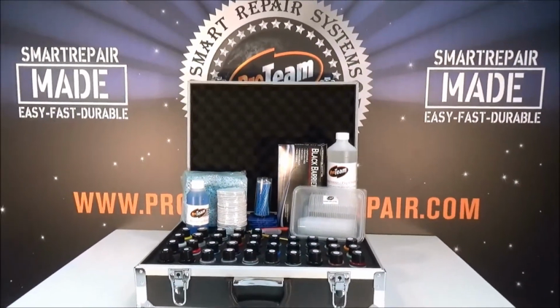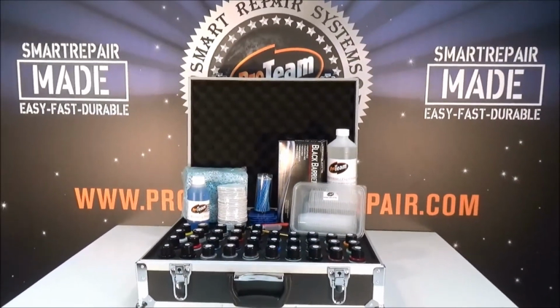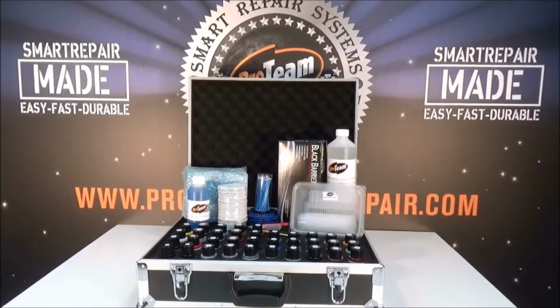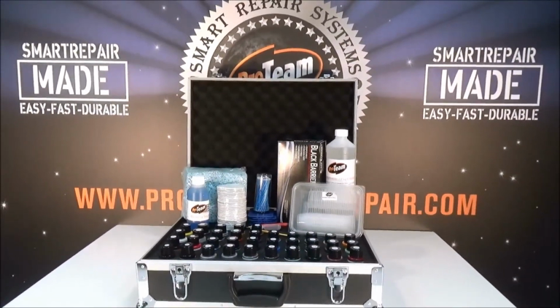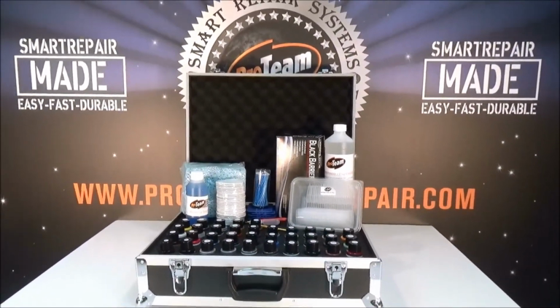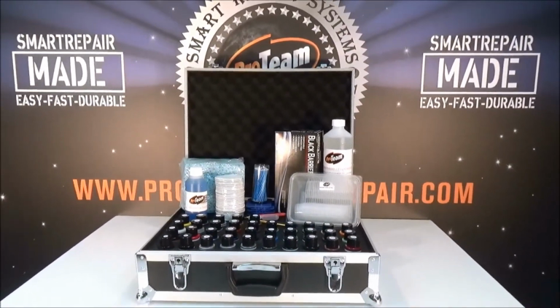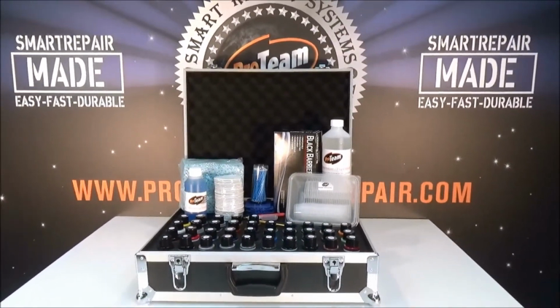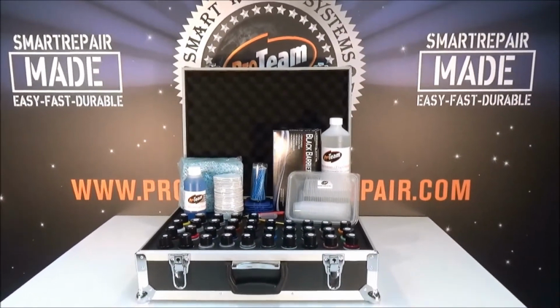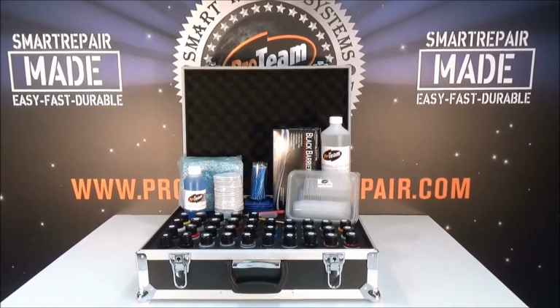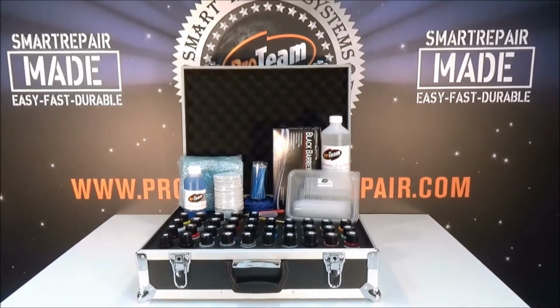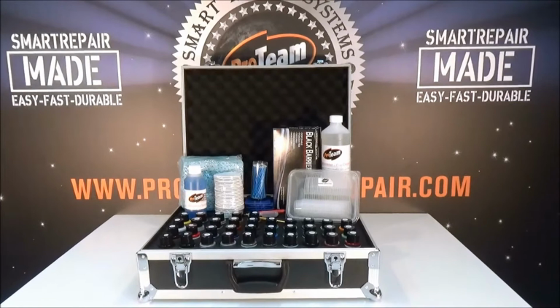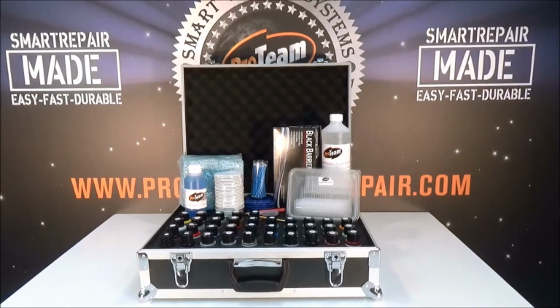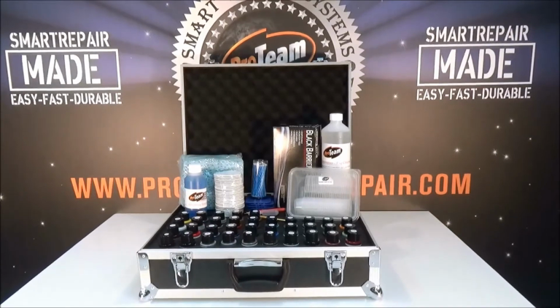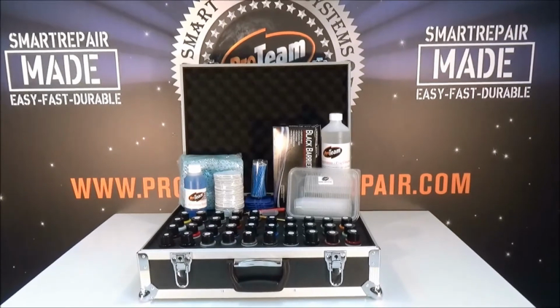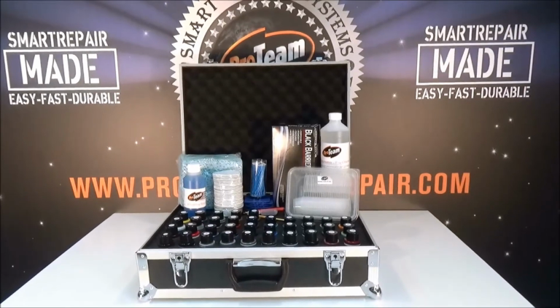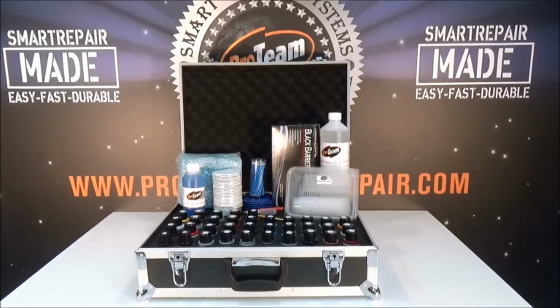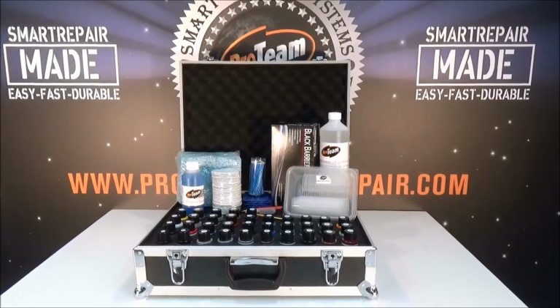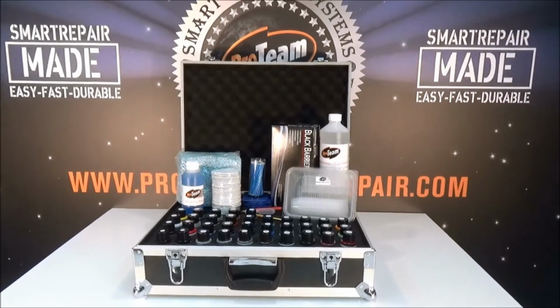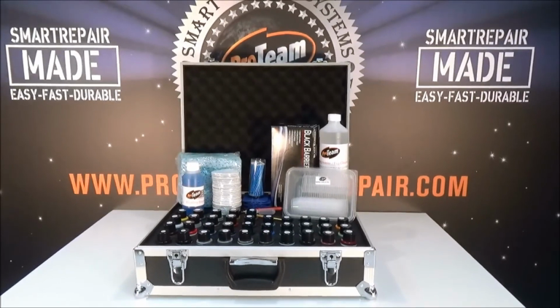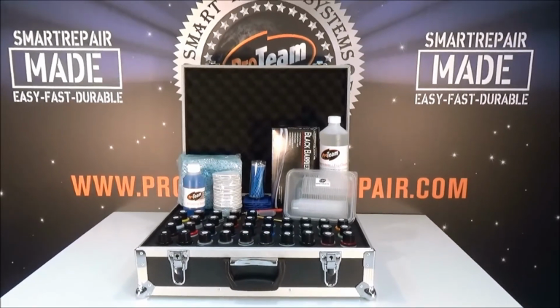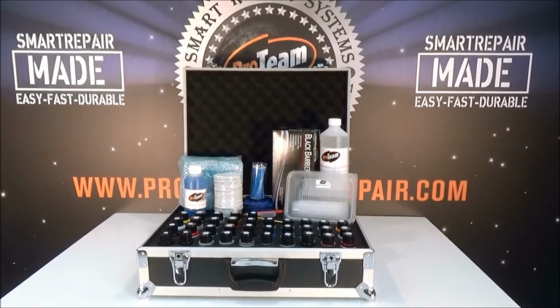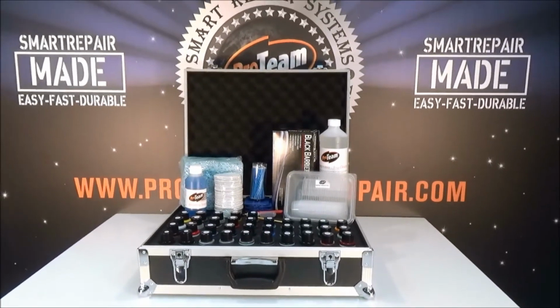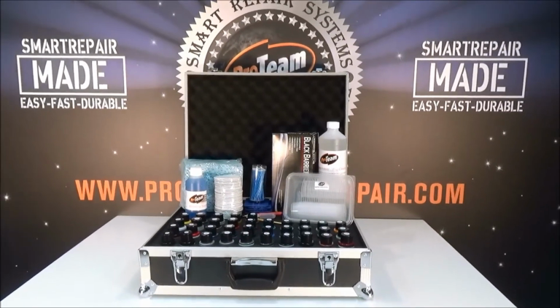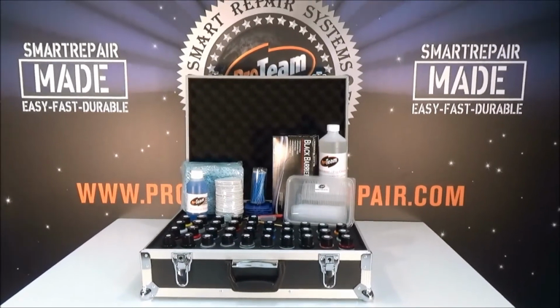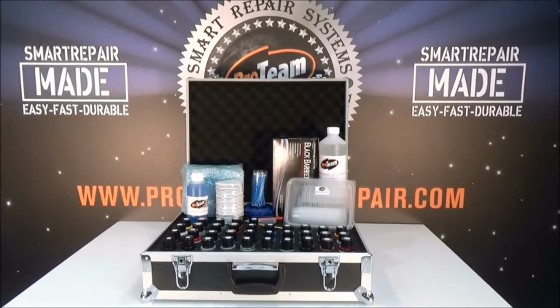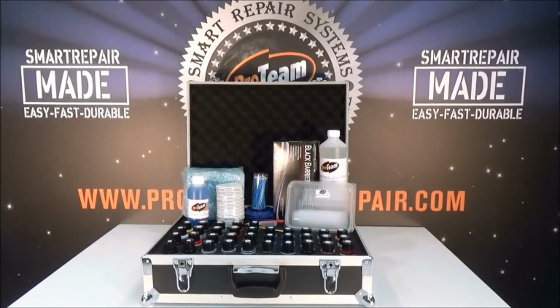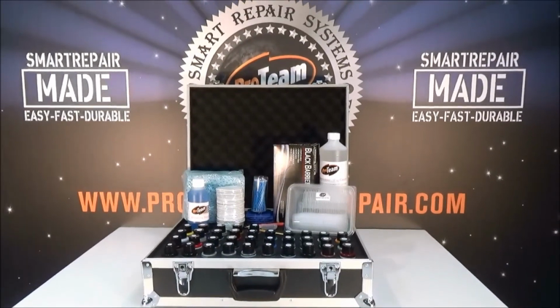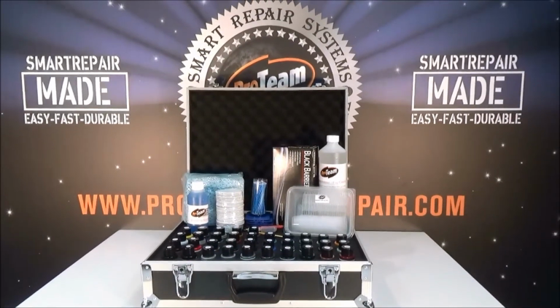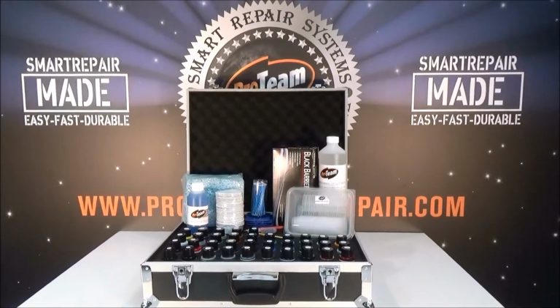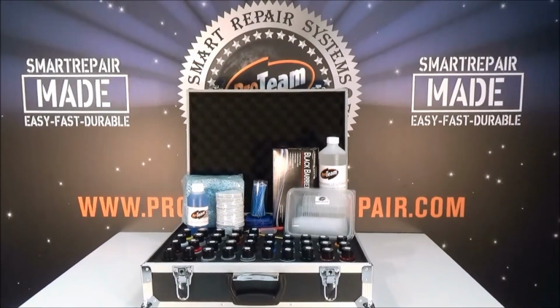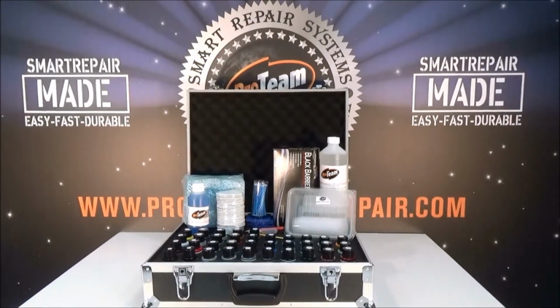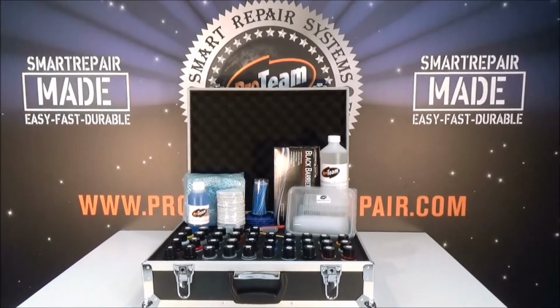This comes in a case or in a trolley — that's a choice, up to you.